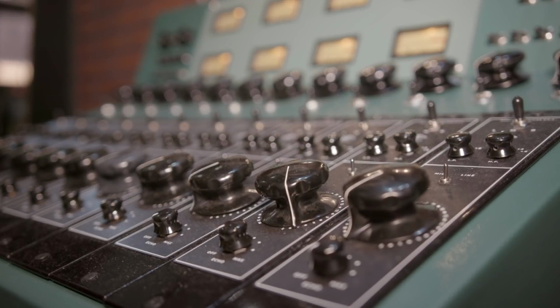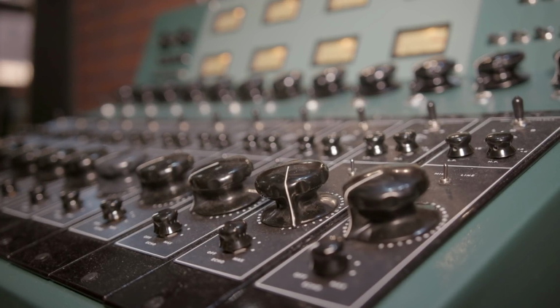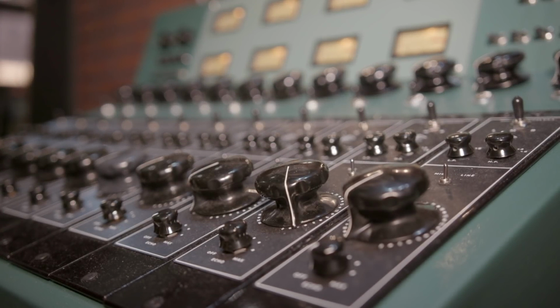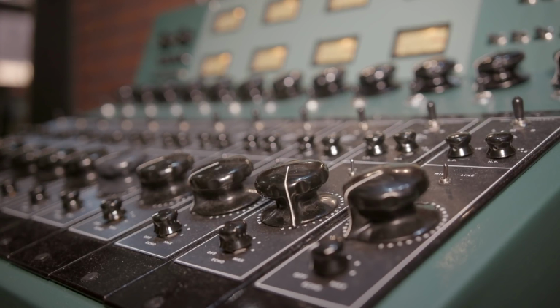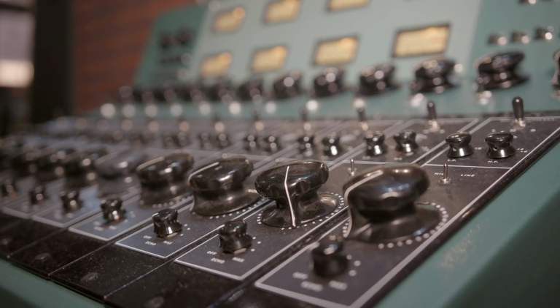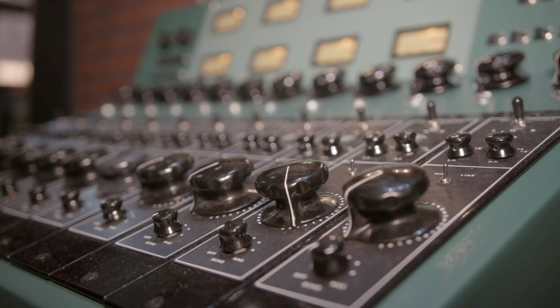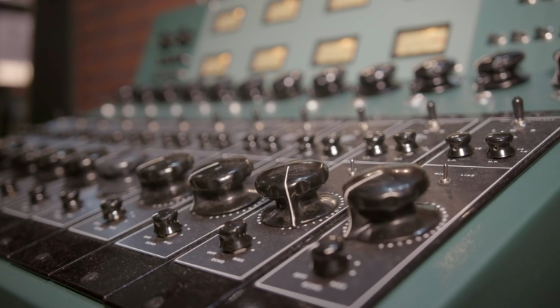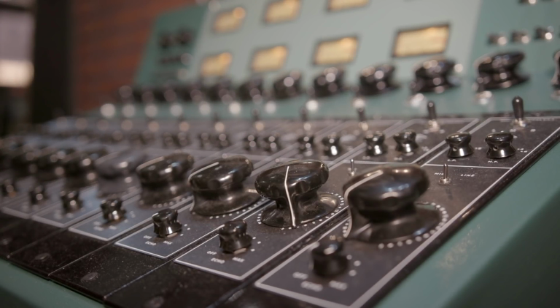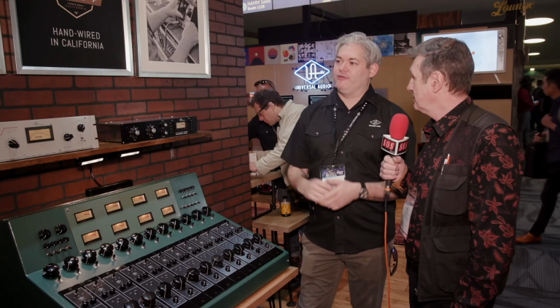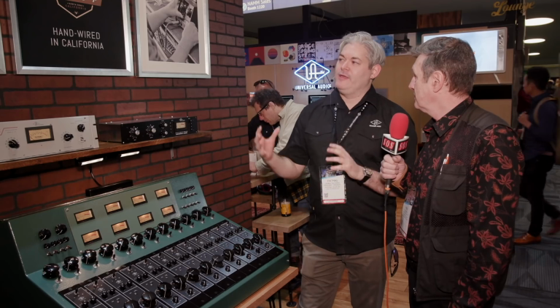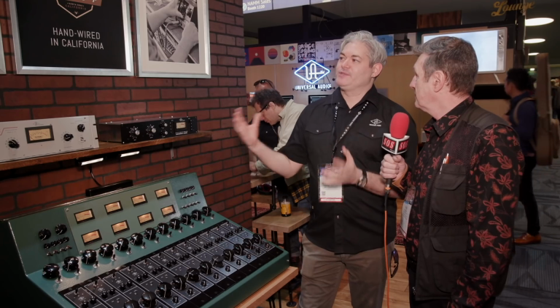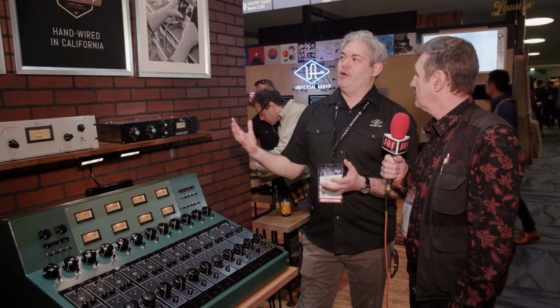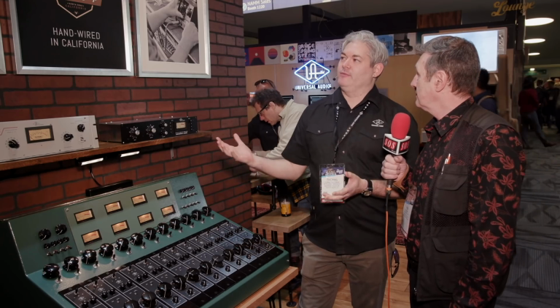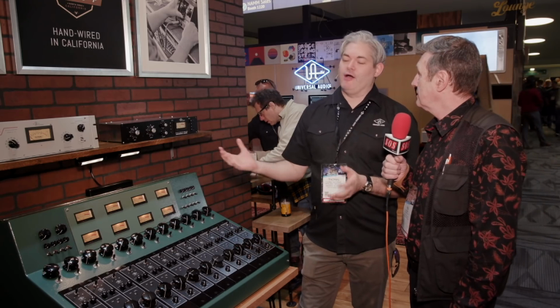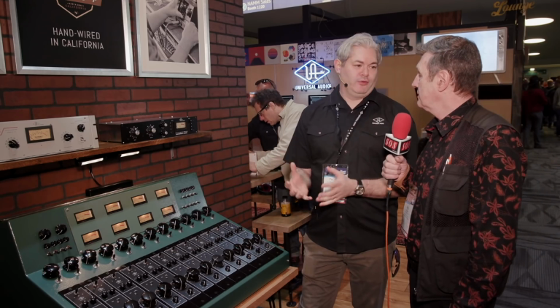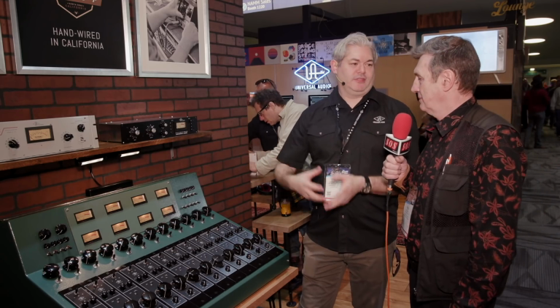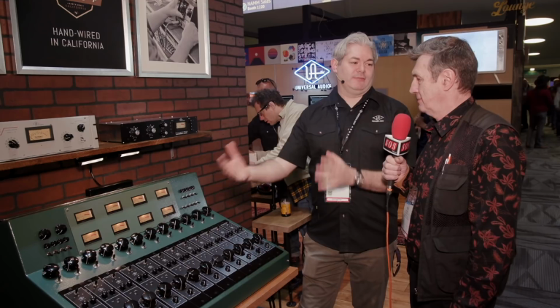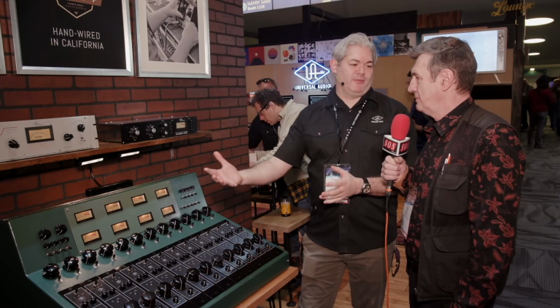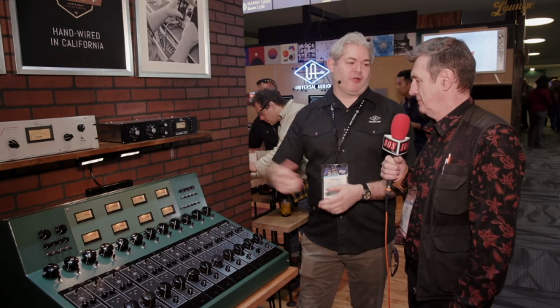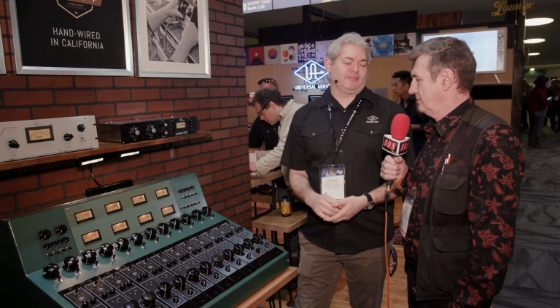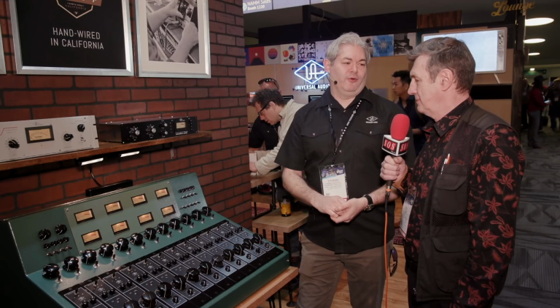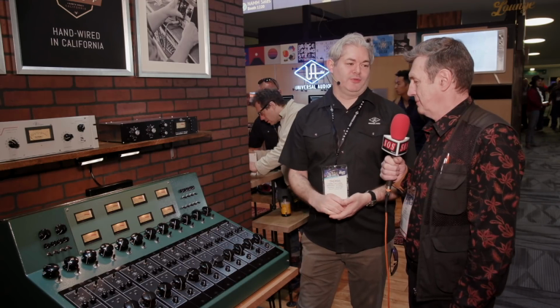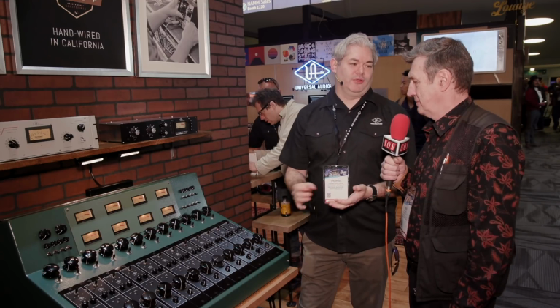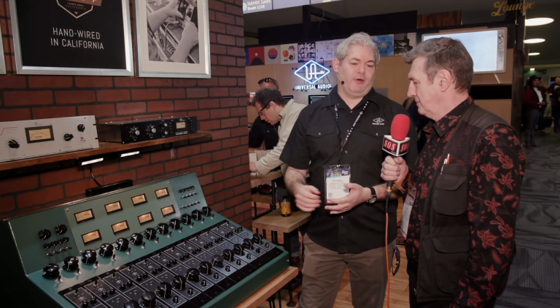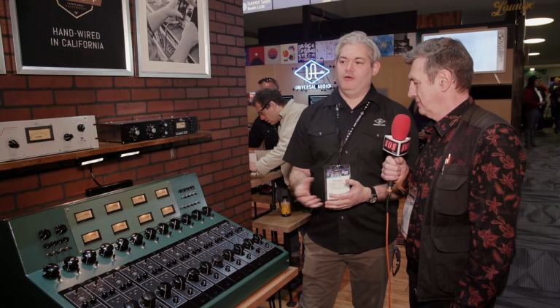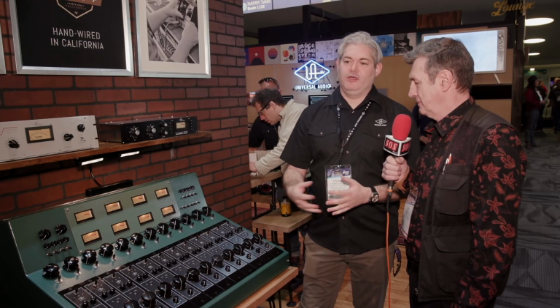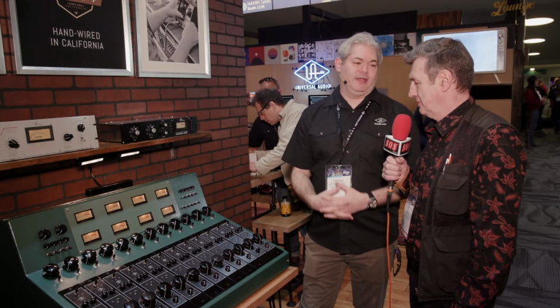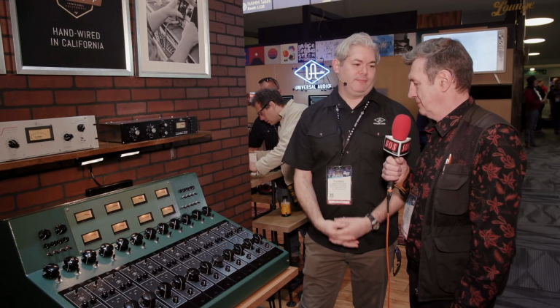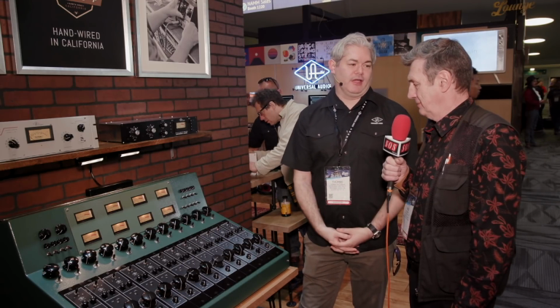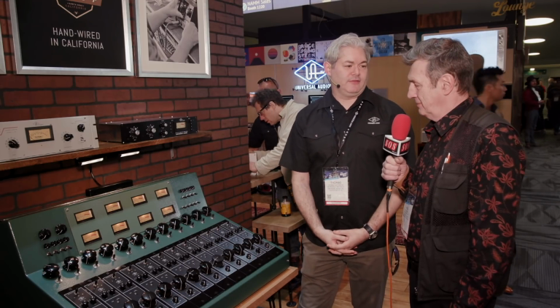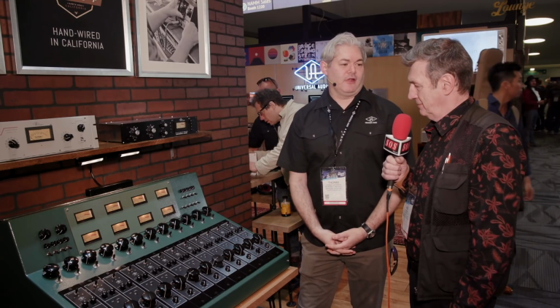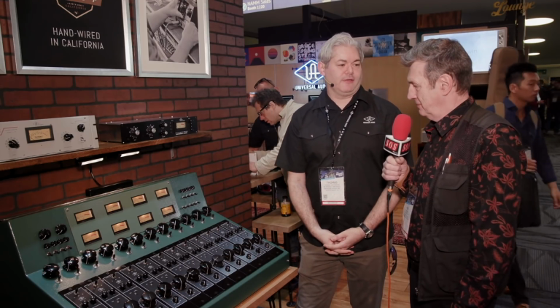So that's the Custom Shop. It's really just a great way of showing our roots at the same time as progressing forwards with all the Apollo and UAD plugins, that kind of thing.